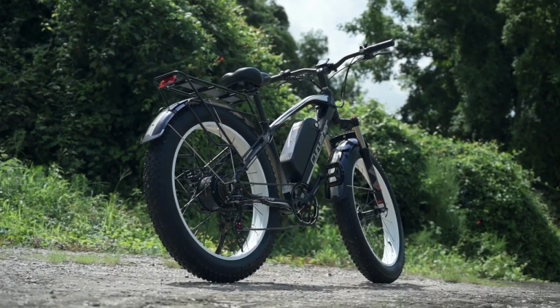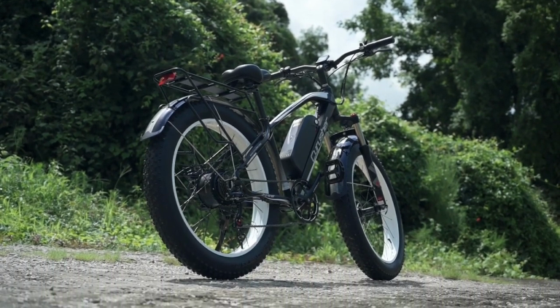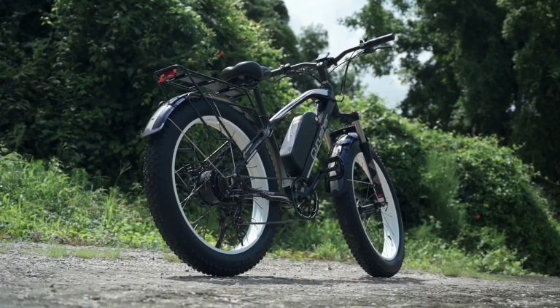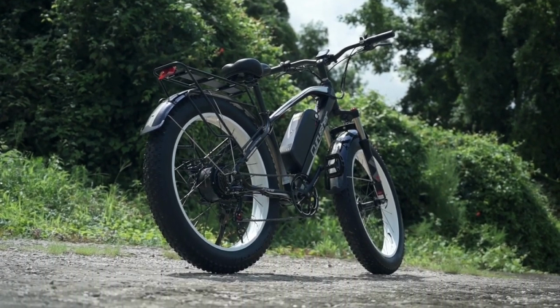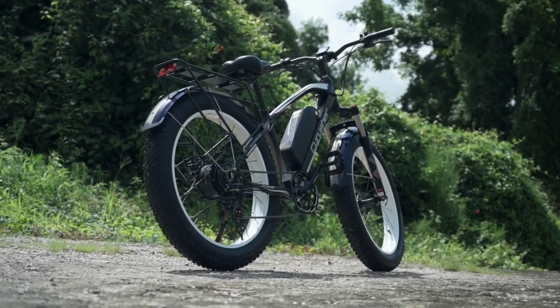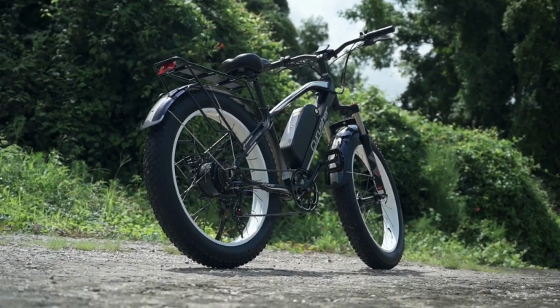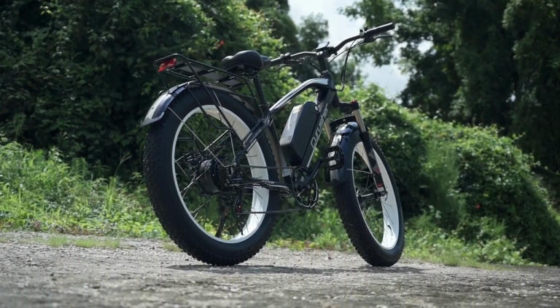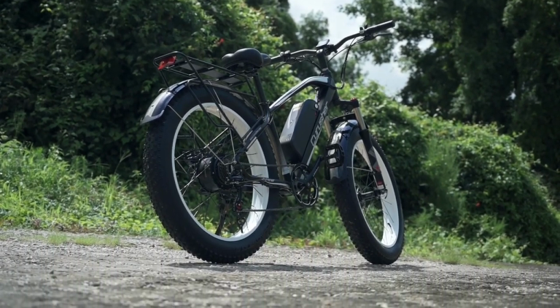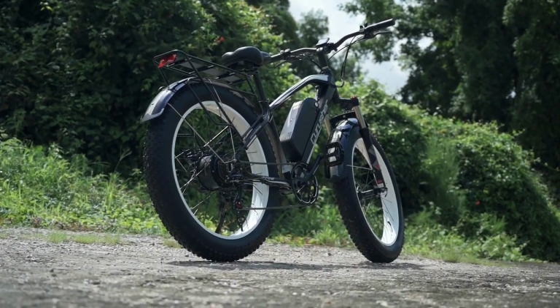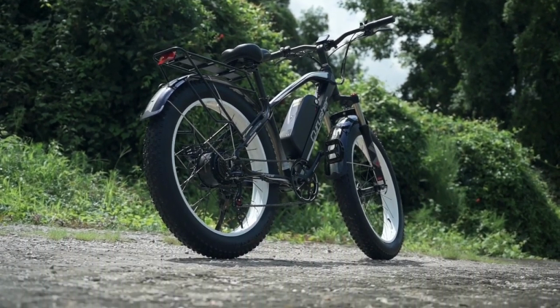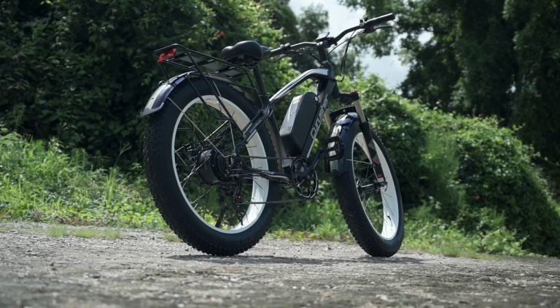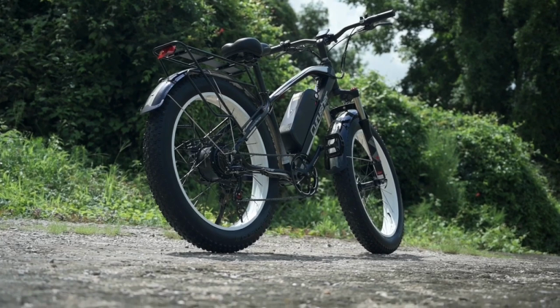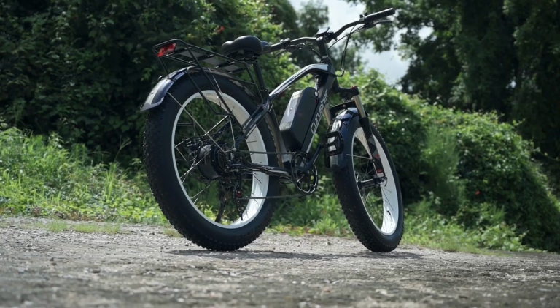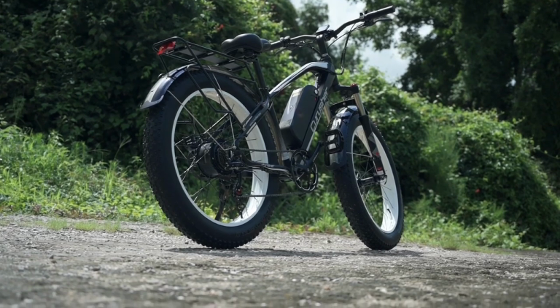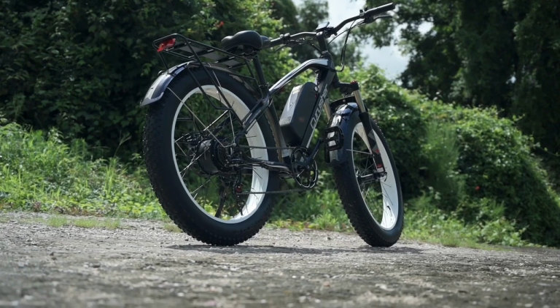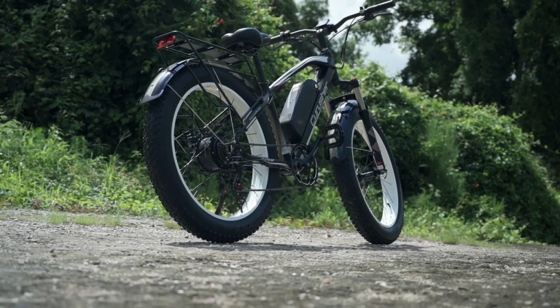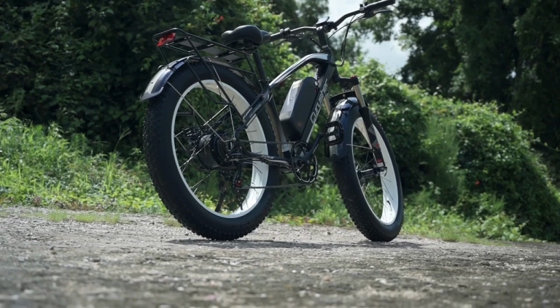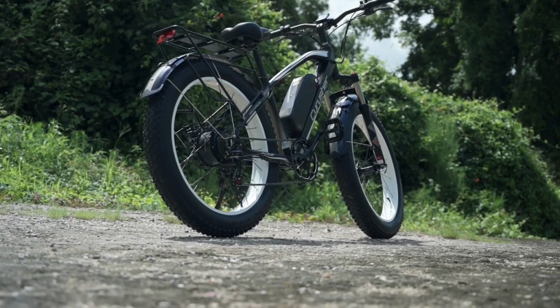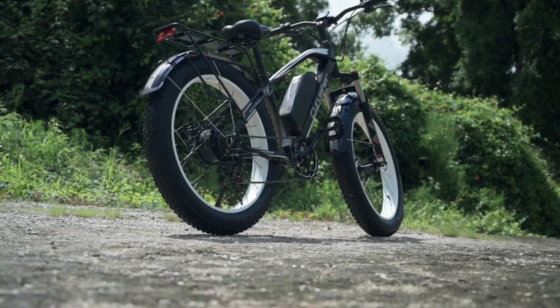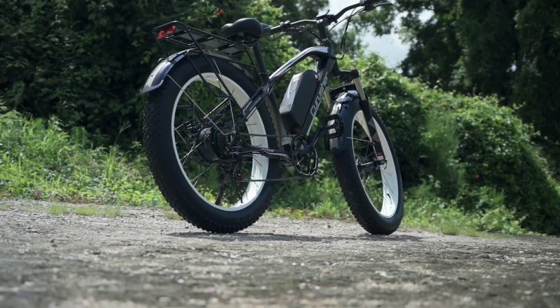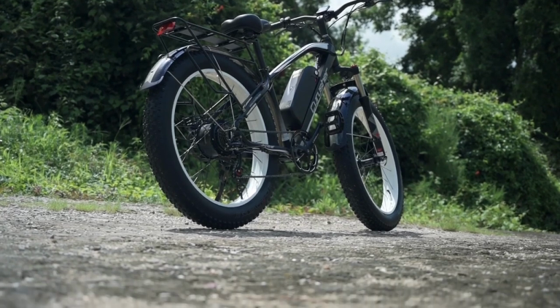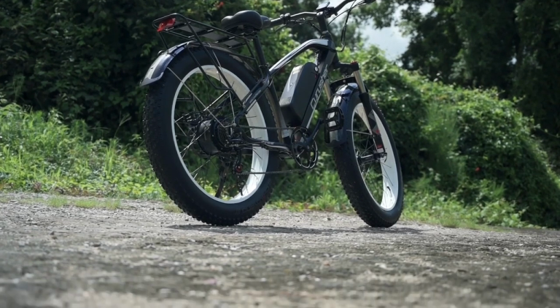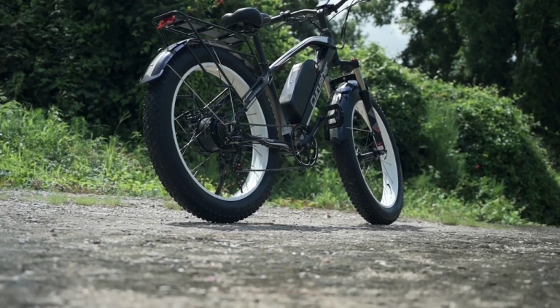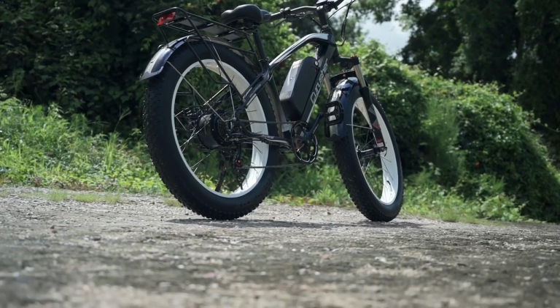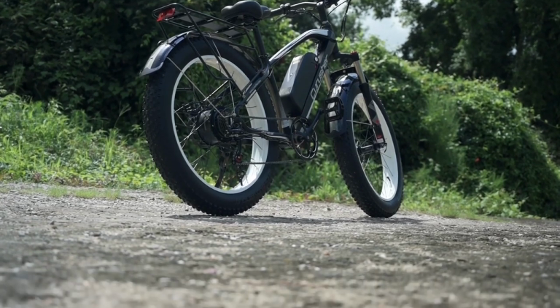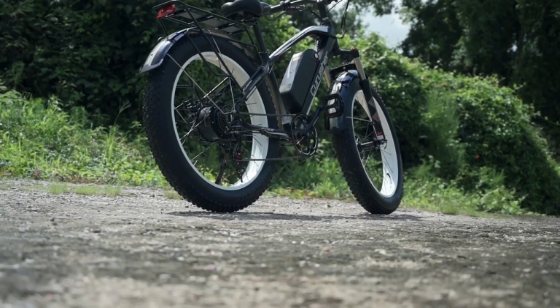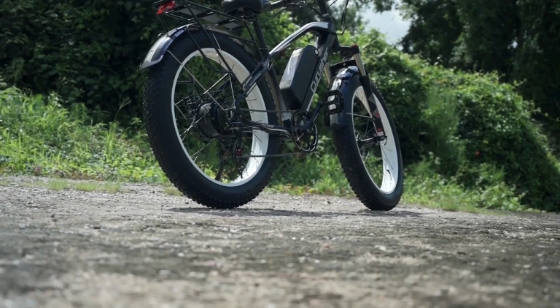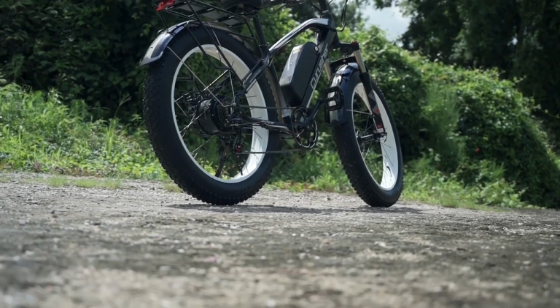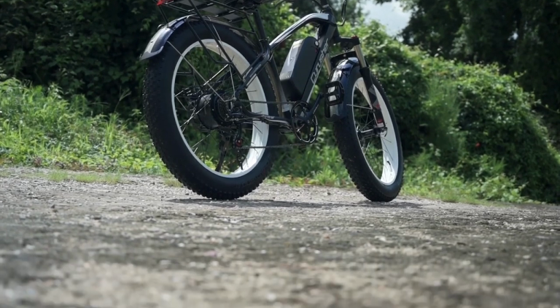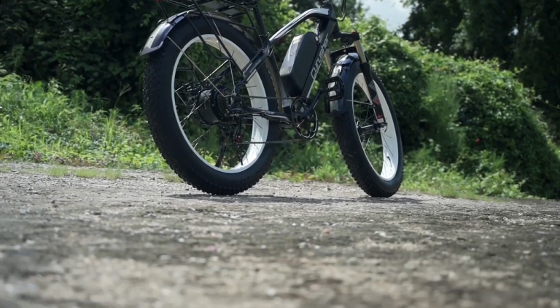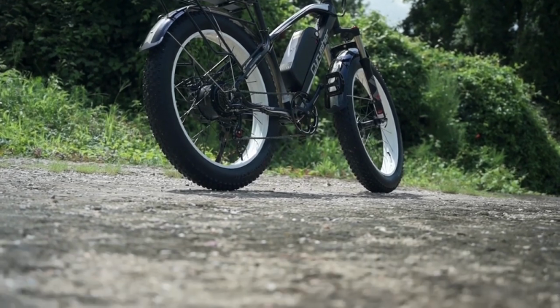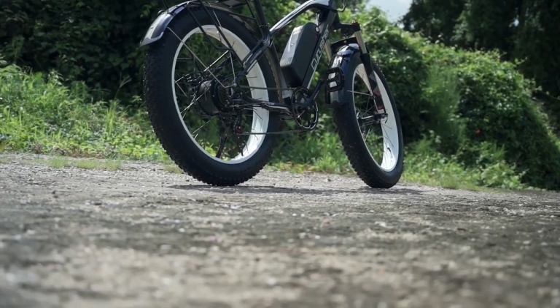When you look at it from the side, you do get a little bit of that extra whiteness from the faux white sidewall vibe on the white rims, which is kind of fun.